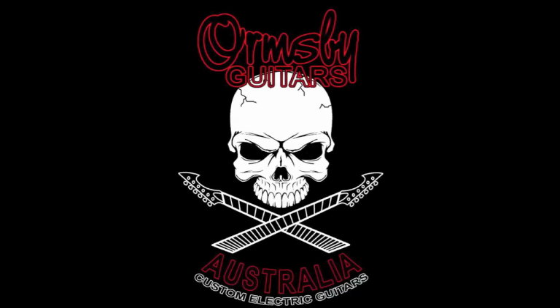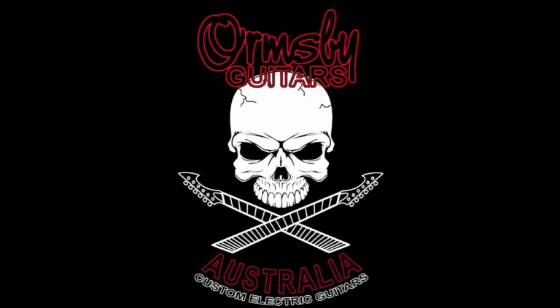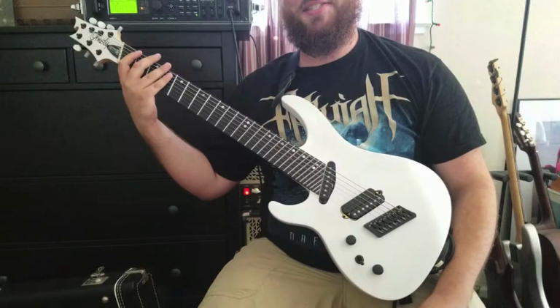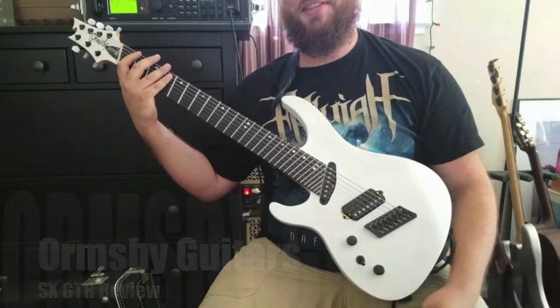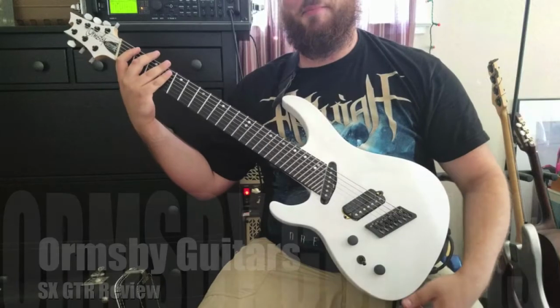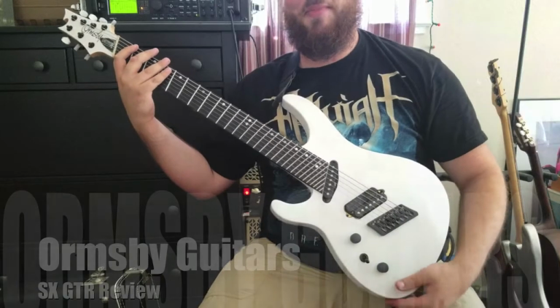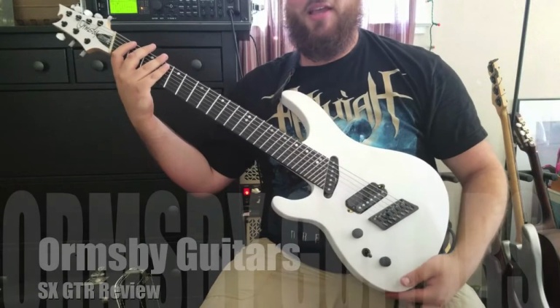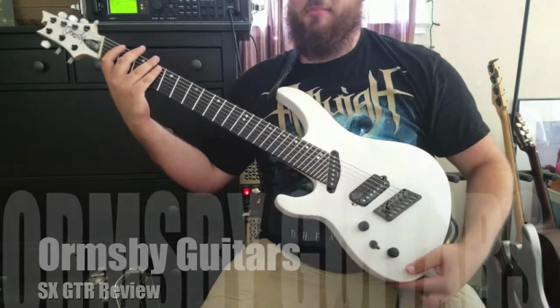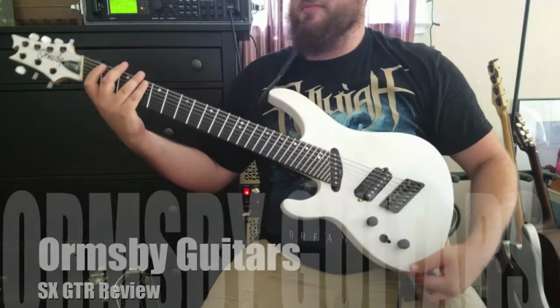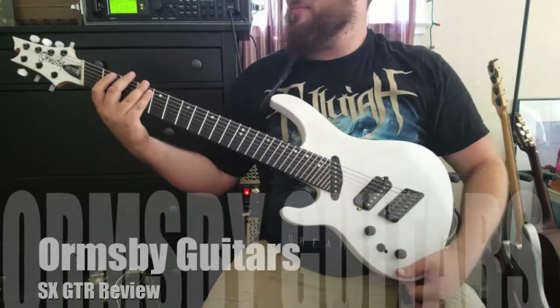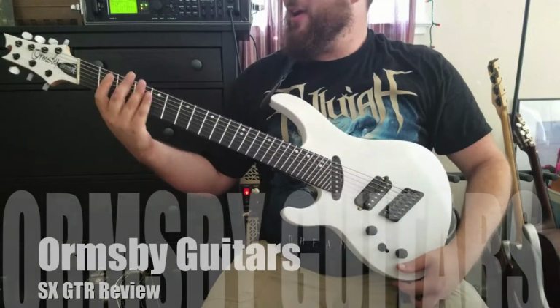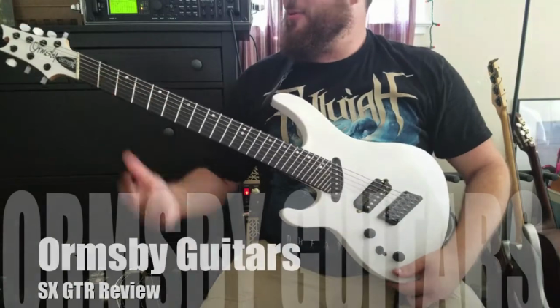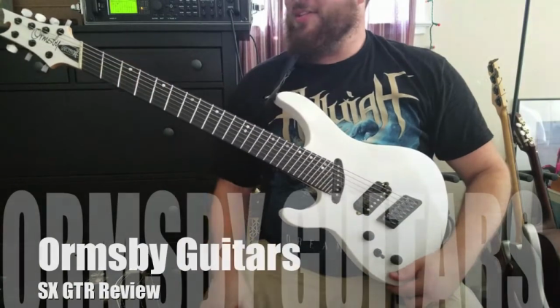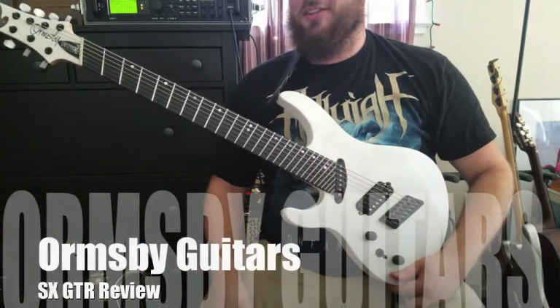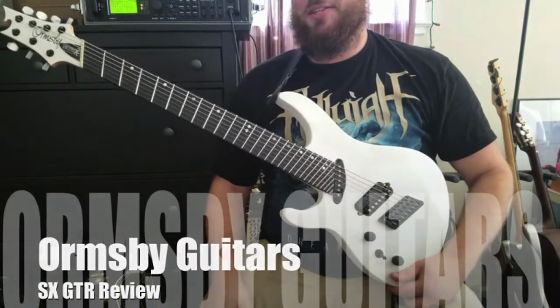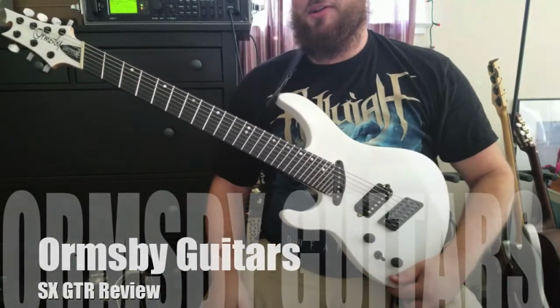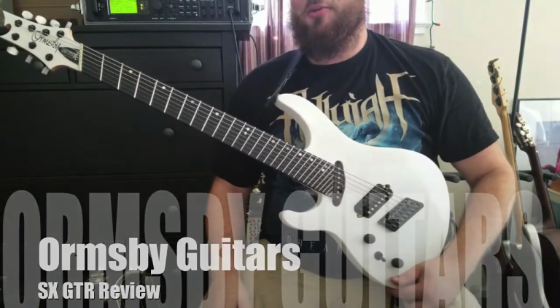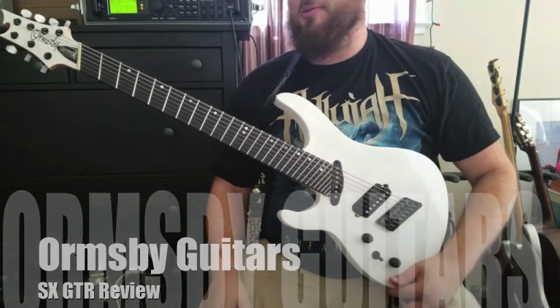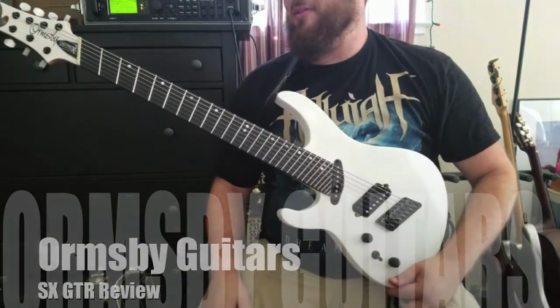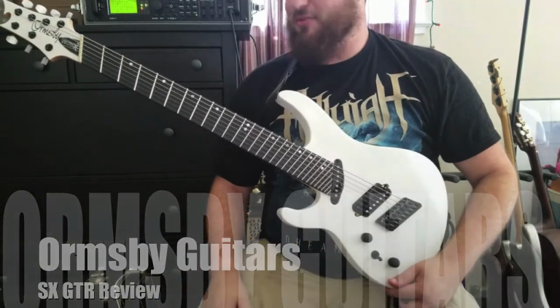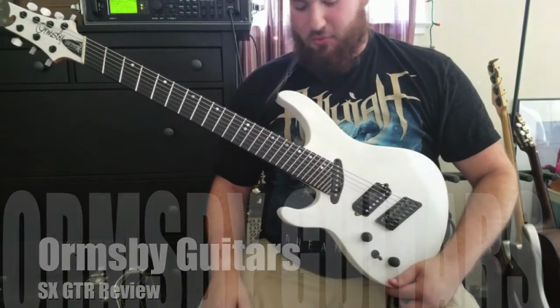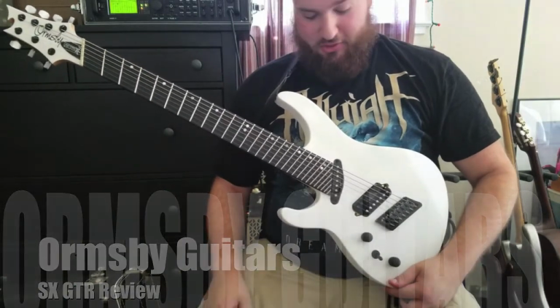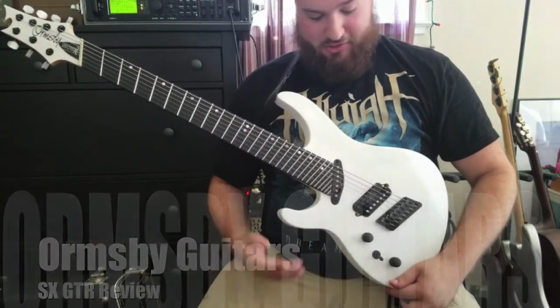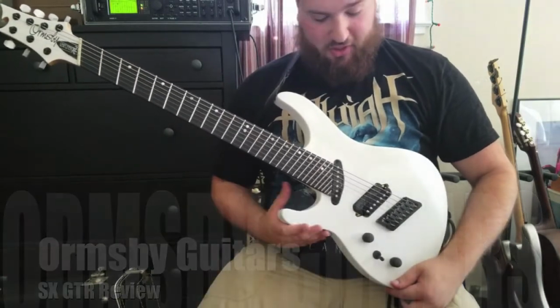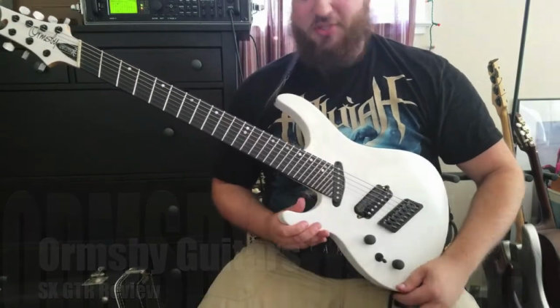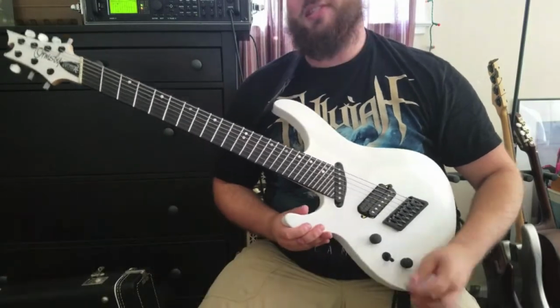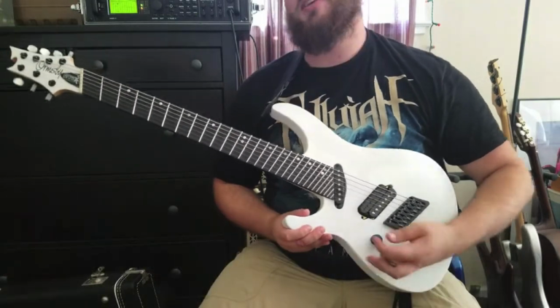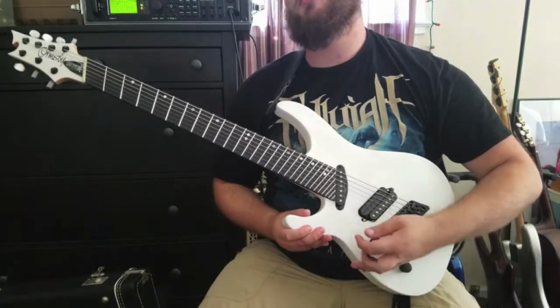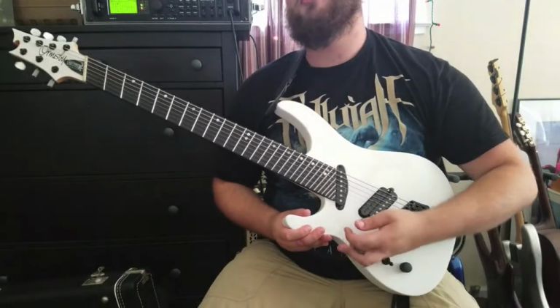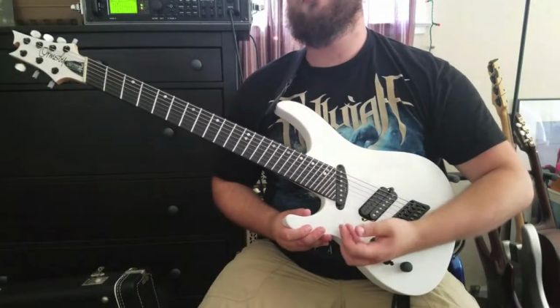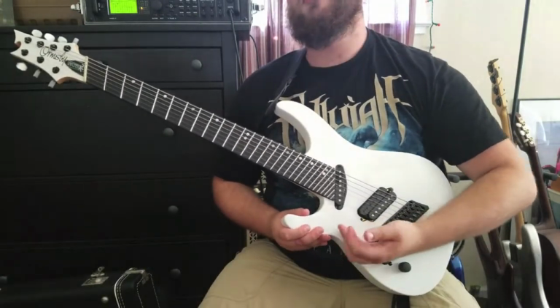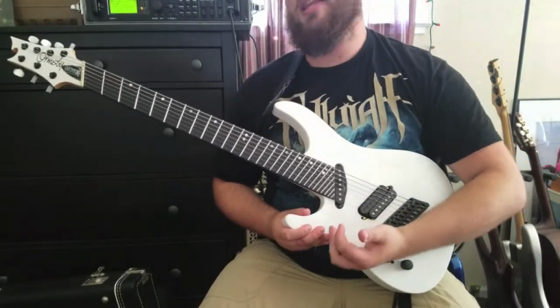Hello there. My name is Mike and I'm going to be telling you a little bit about this gorgeous guitar you see in front of you today.